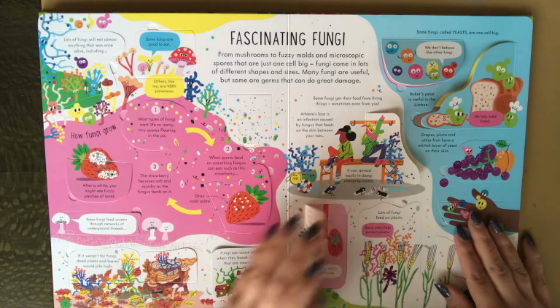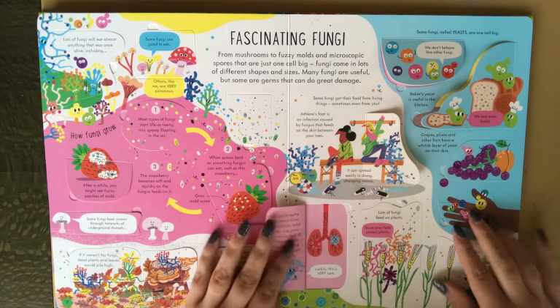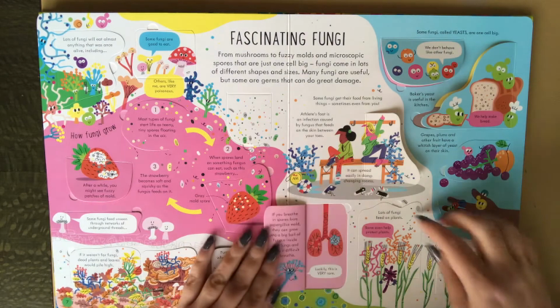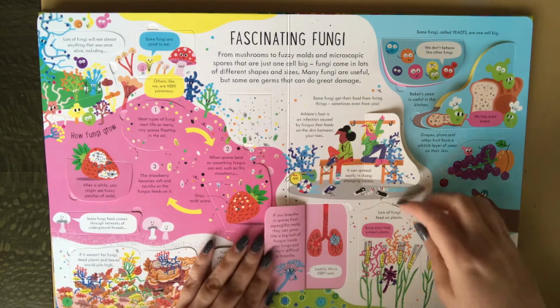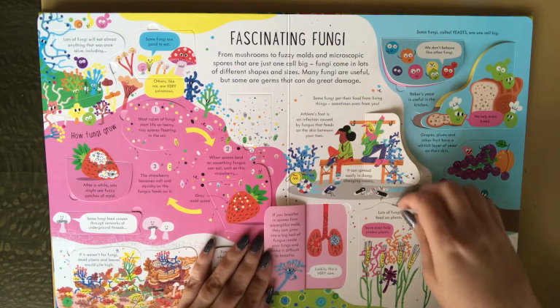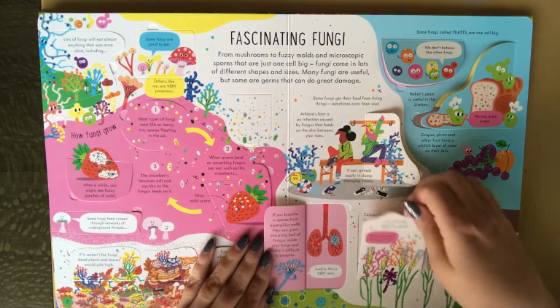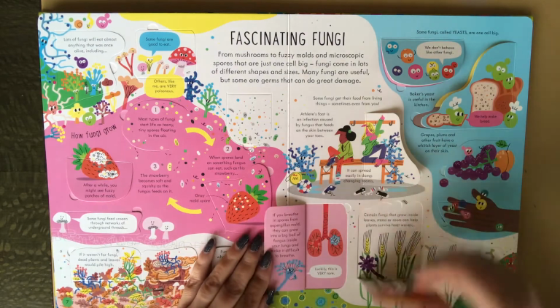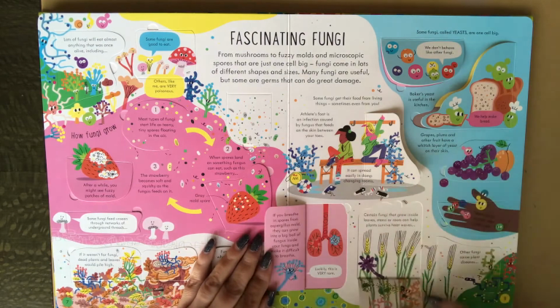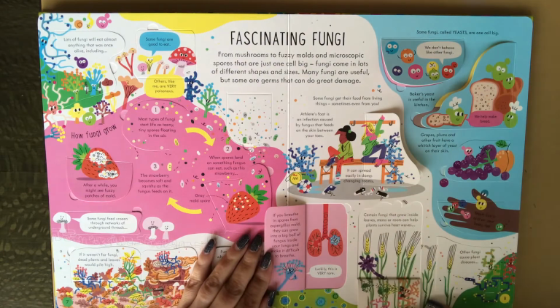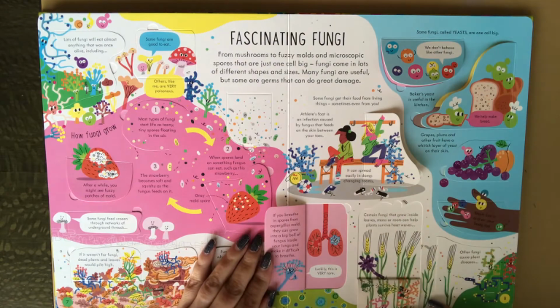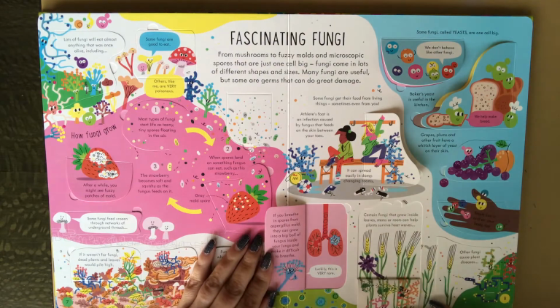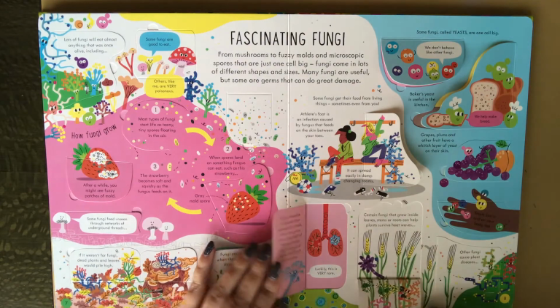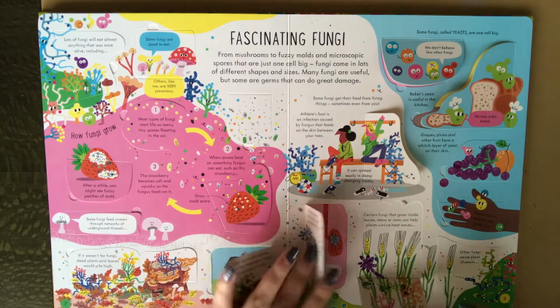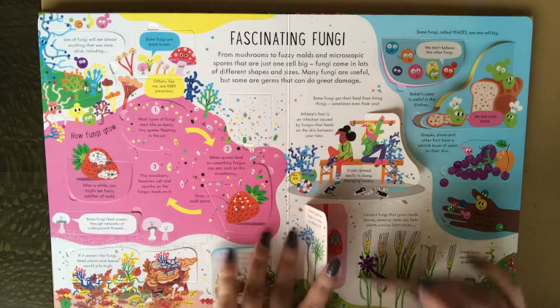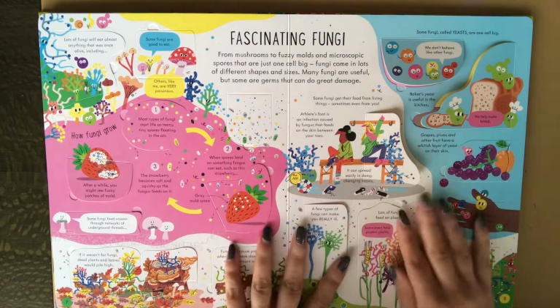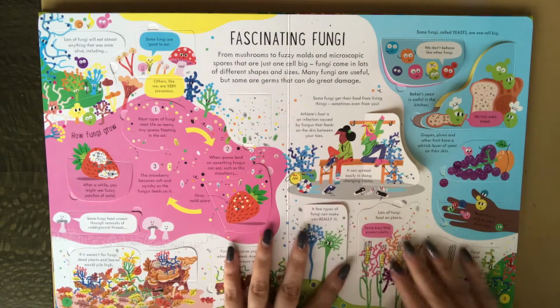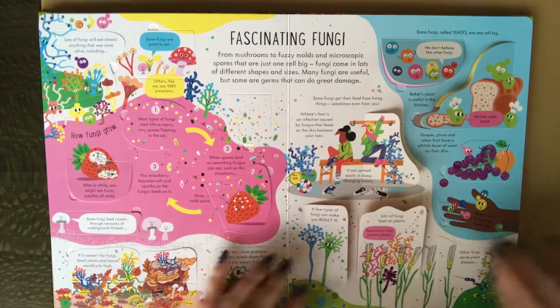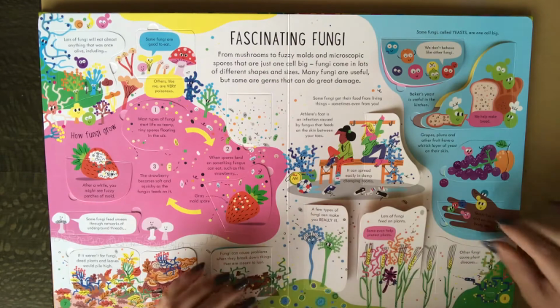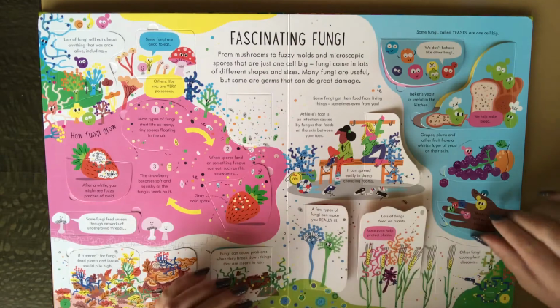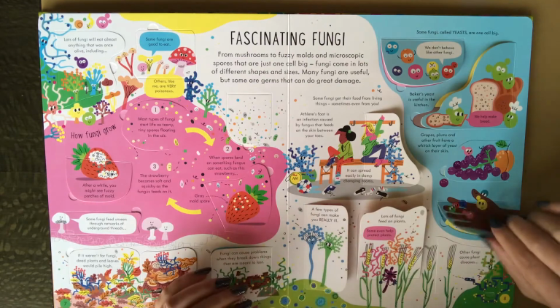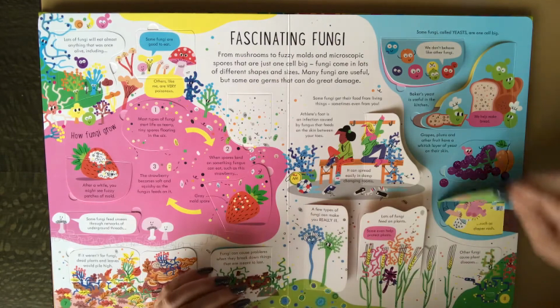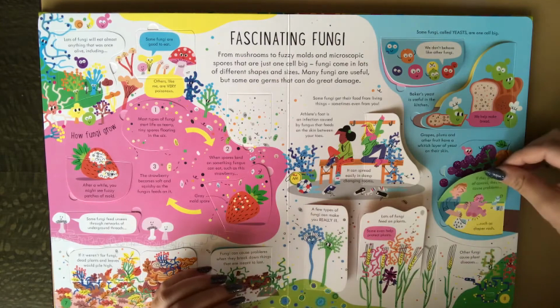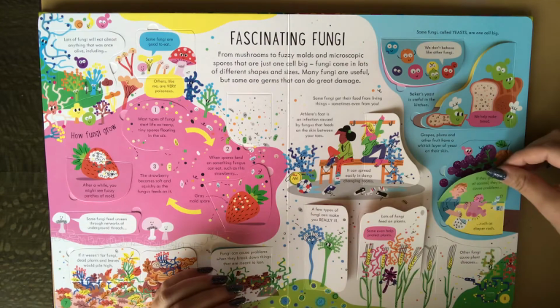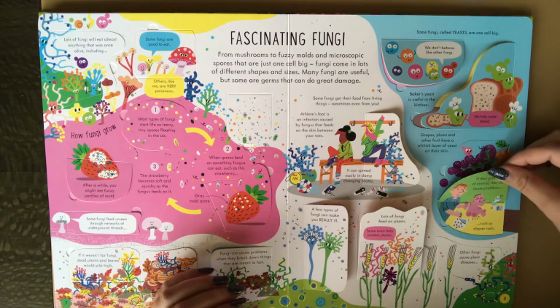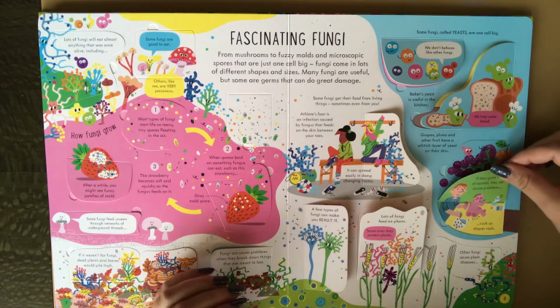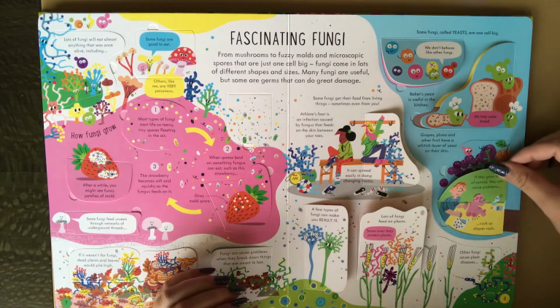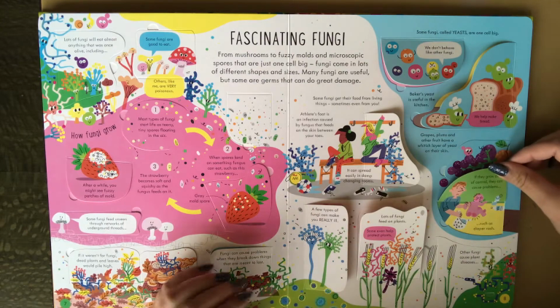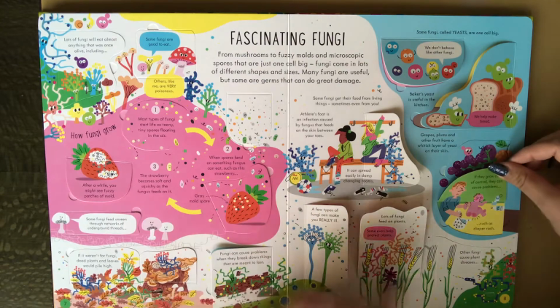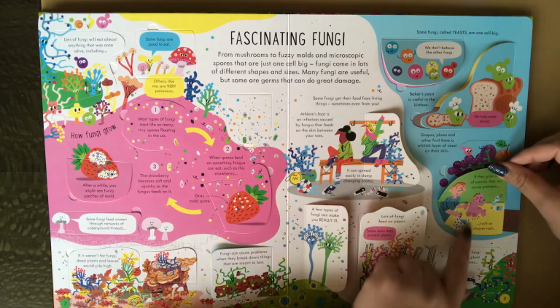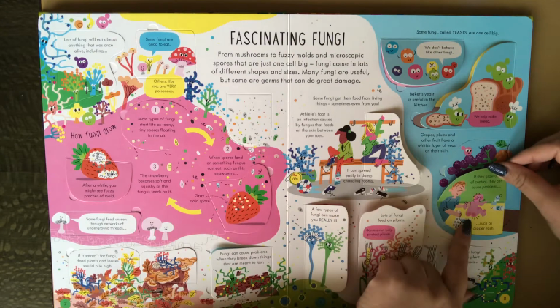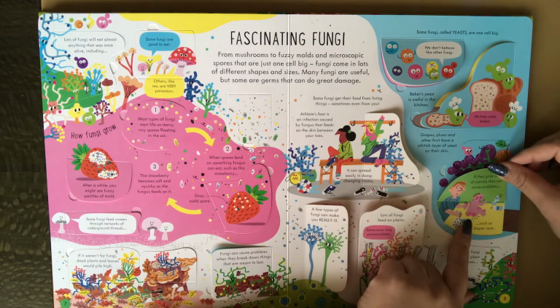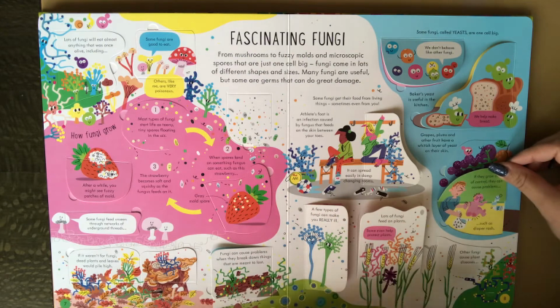Tons and tons of flaps. And there's diaper rash too.